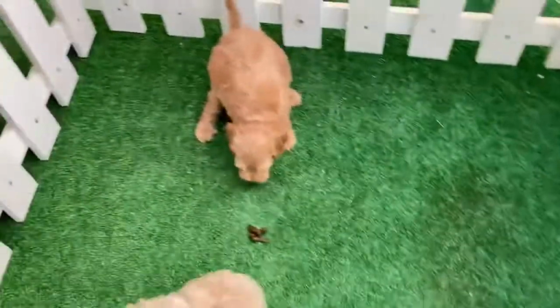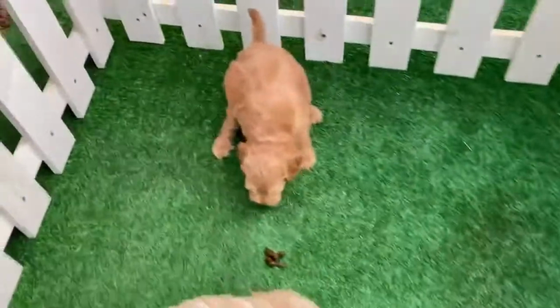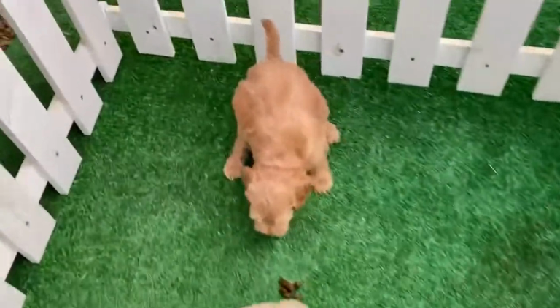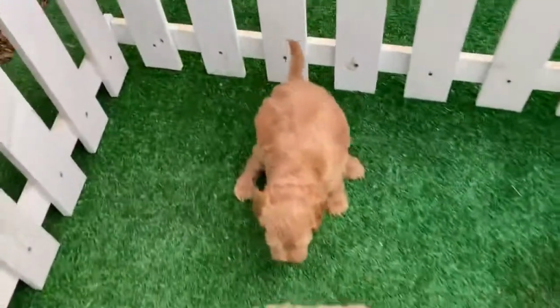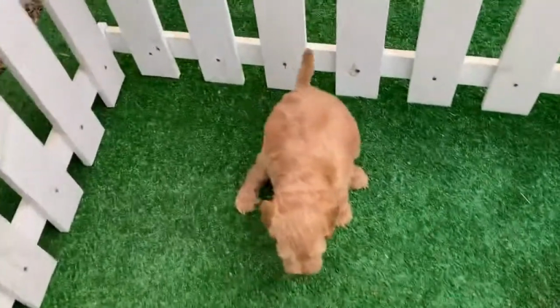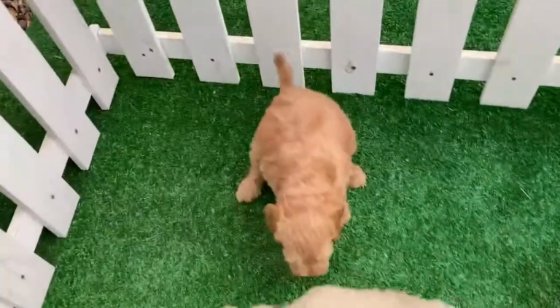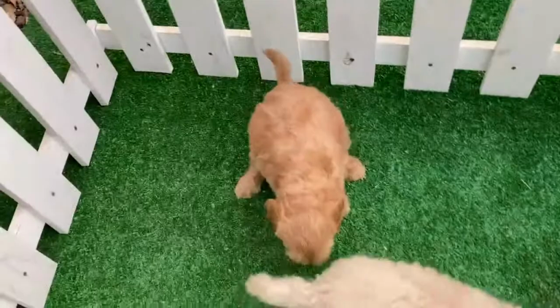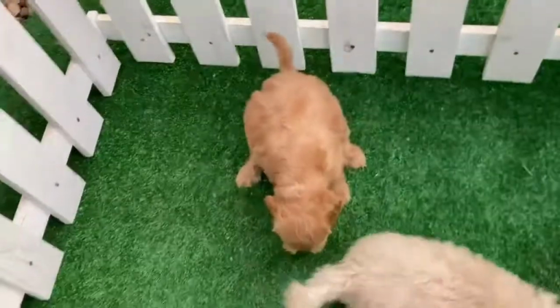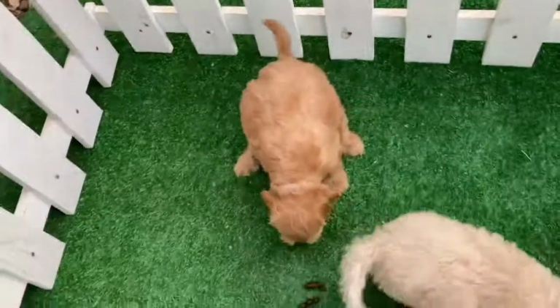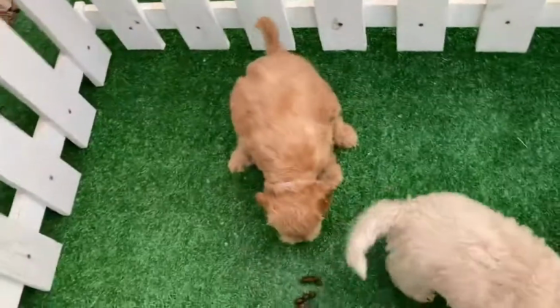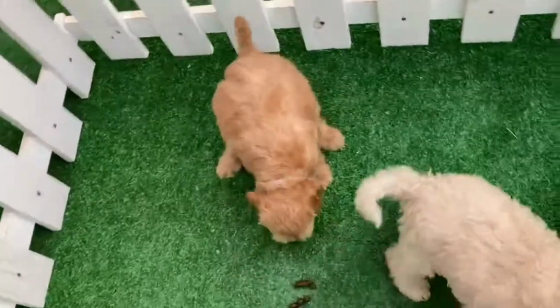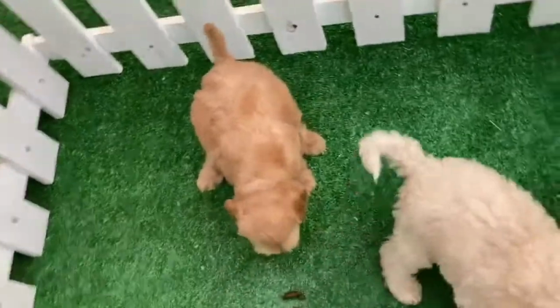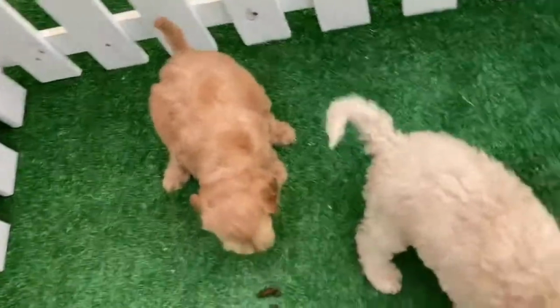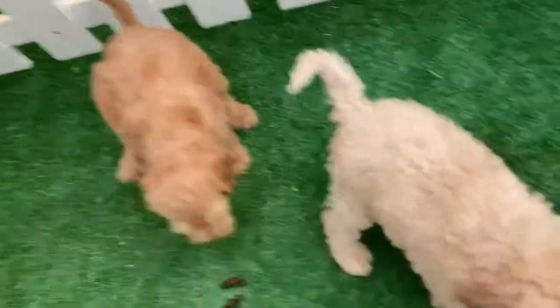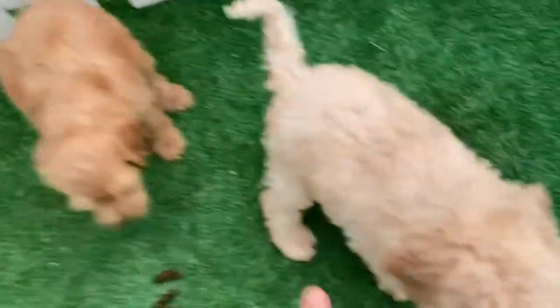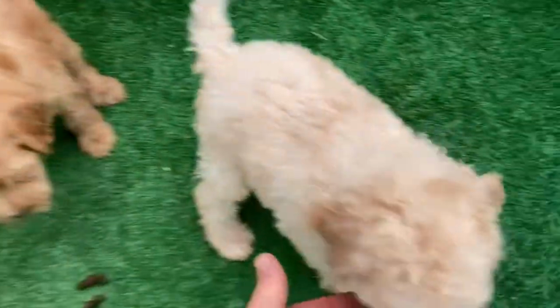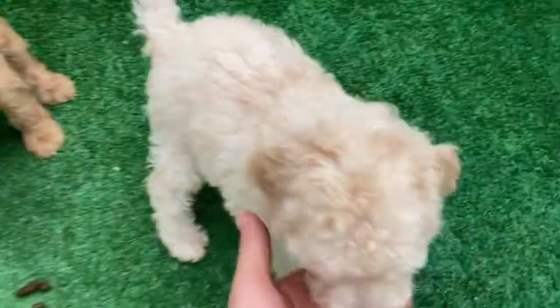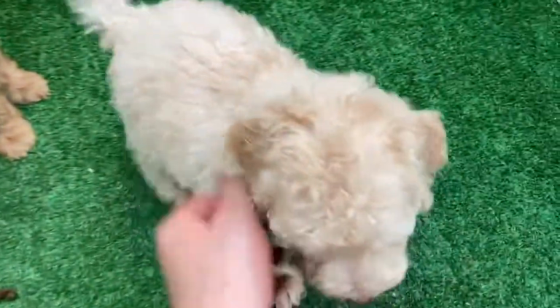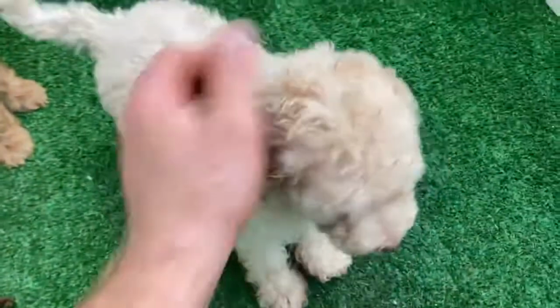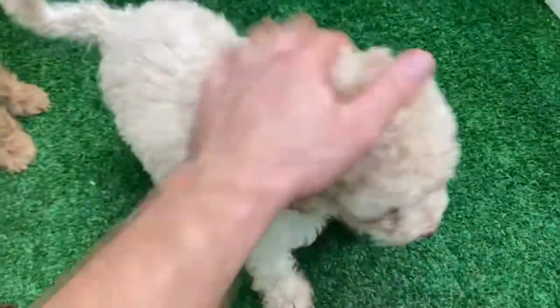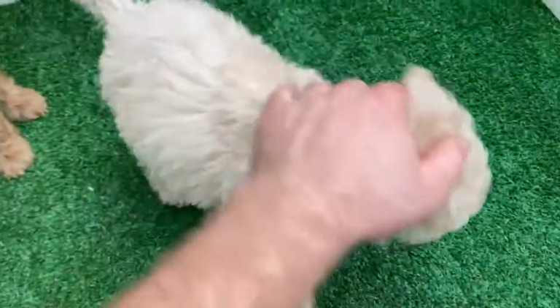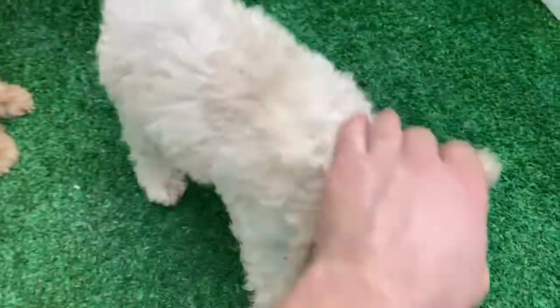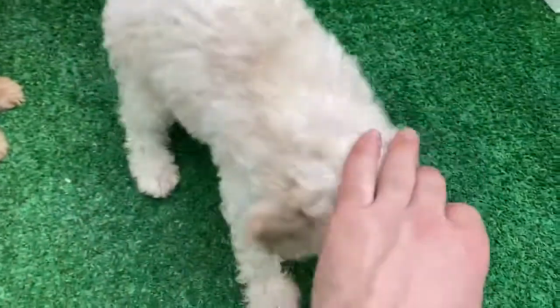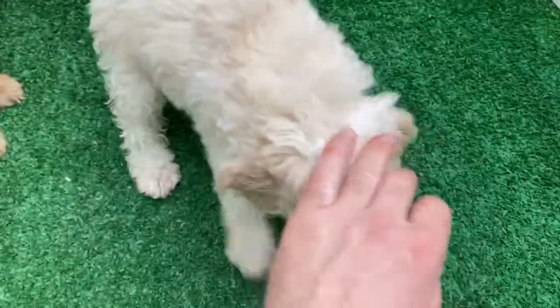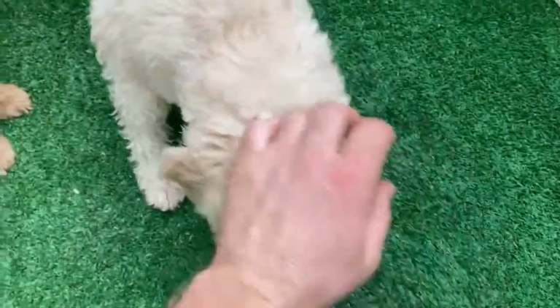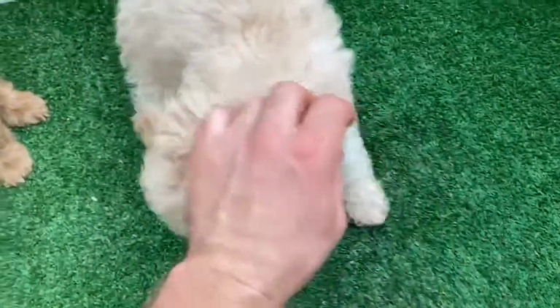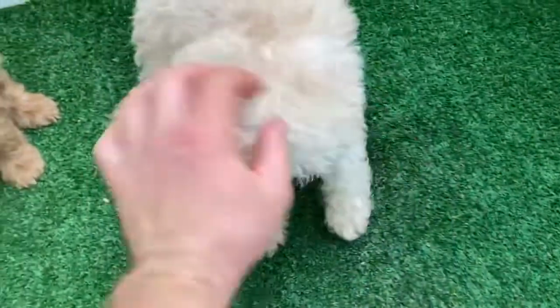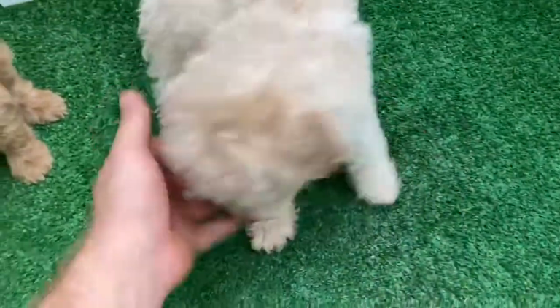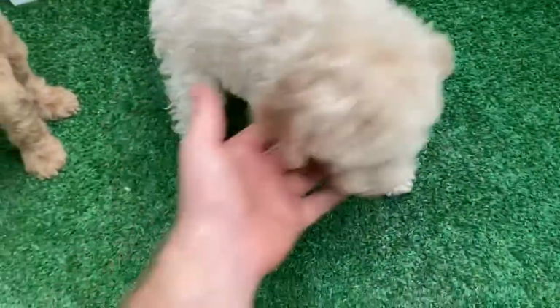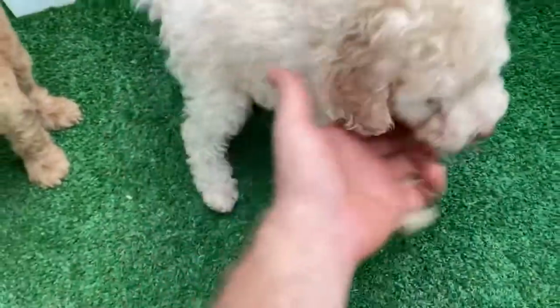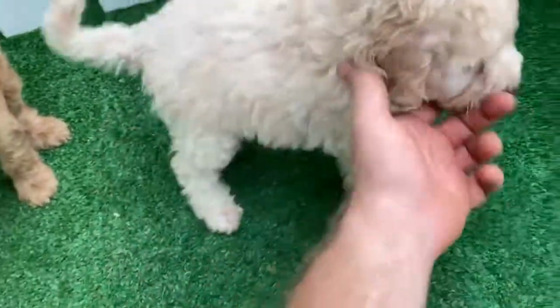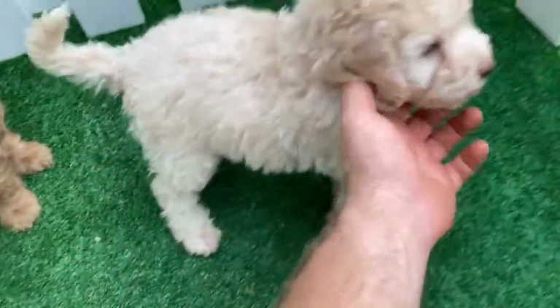Good job going in the bathroom outside. And girl pink.